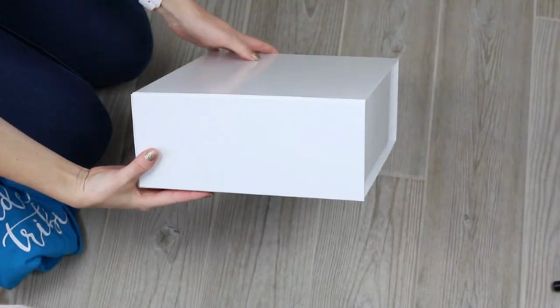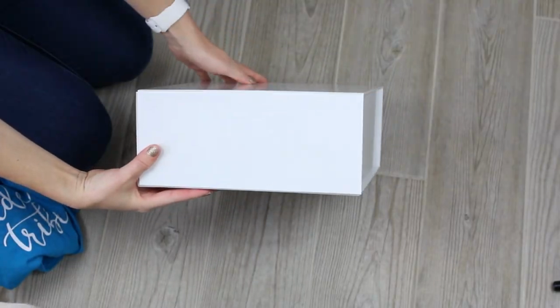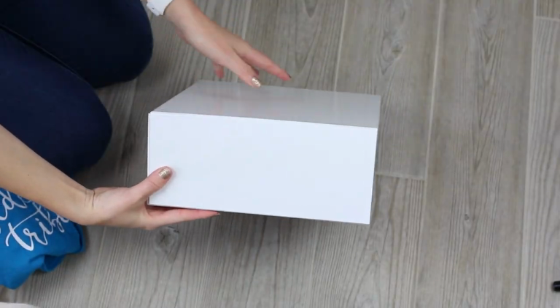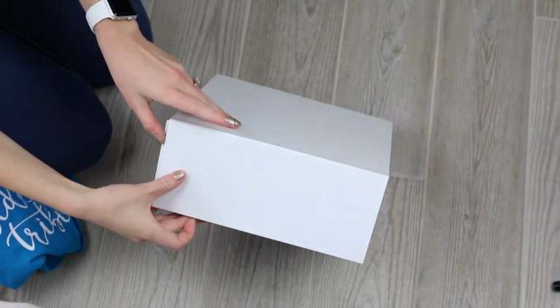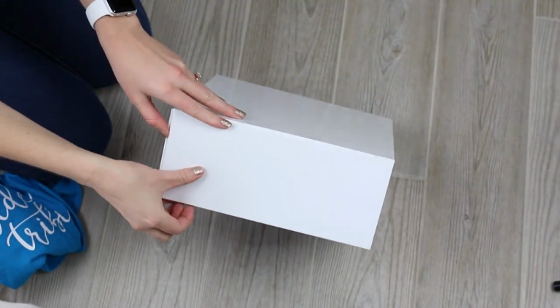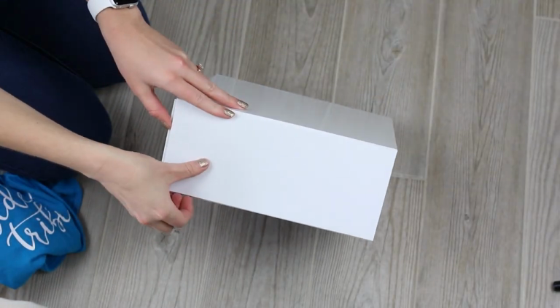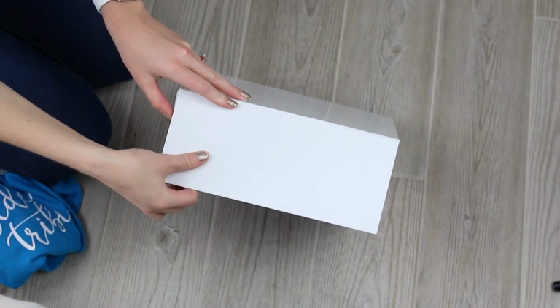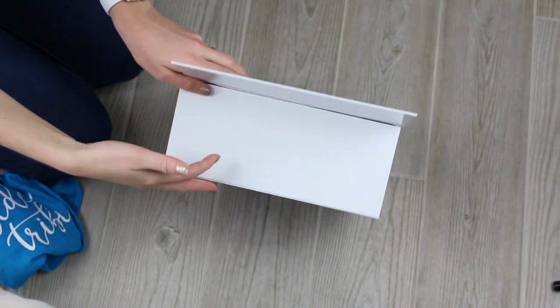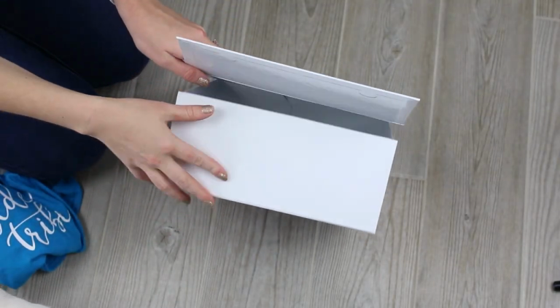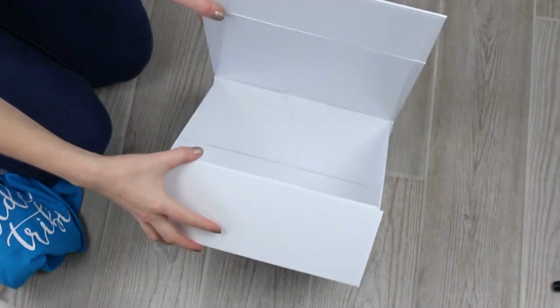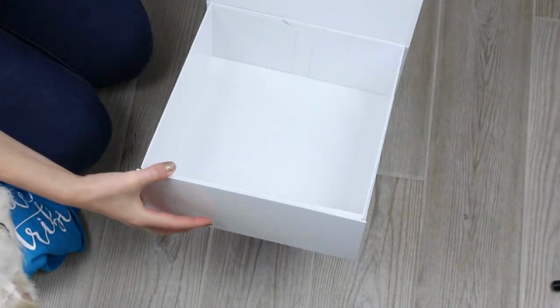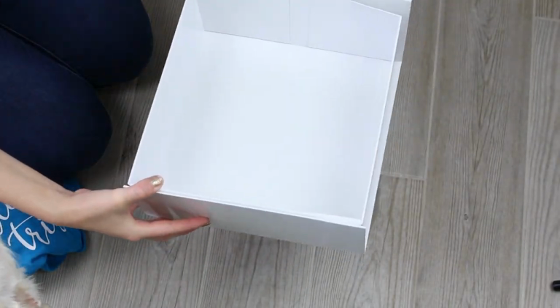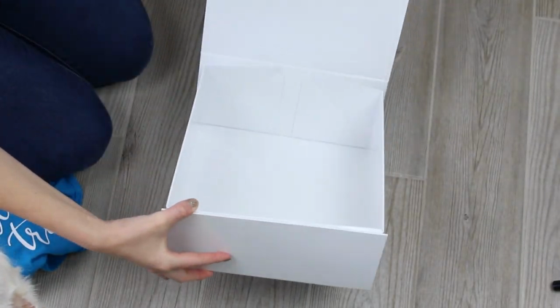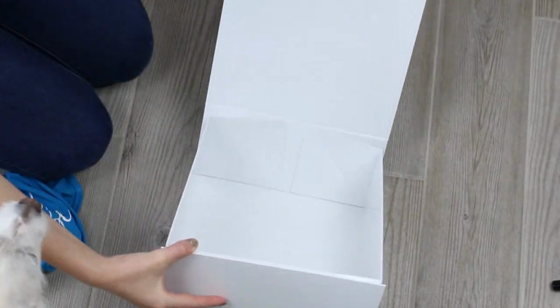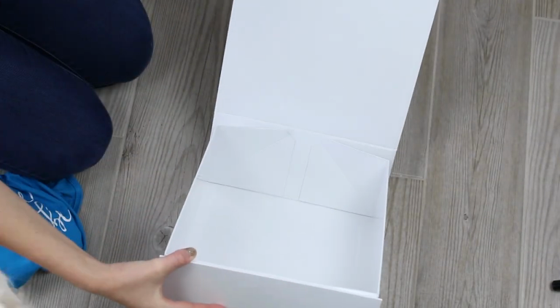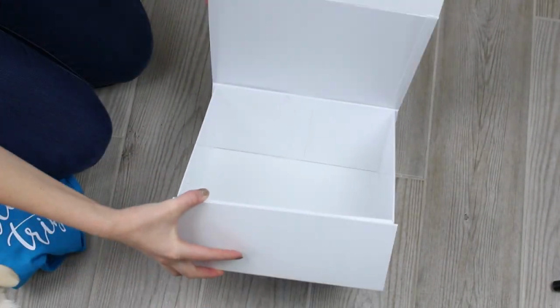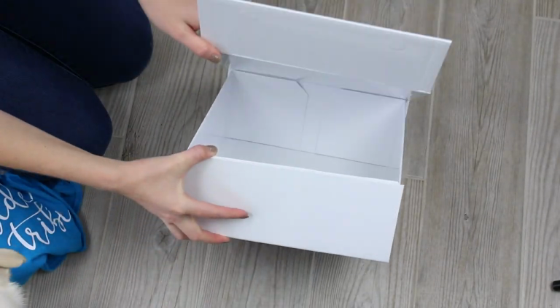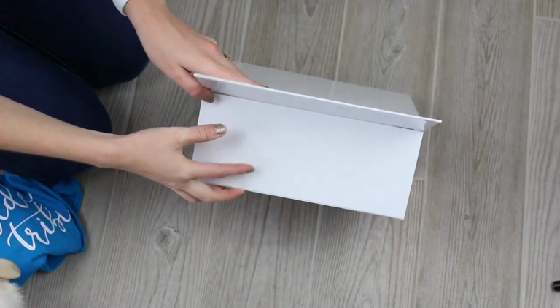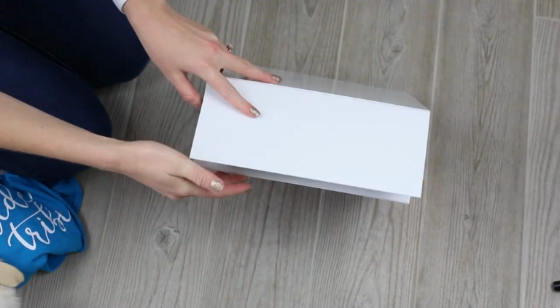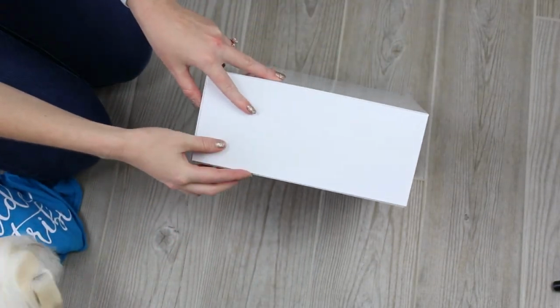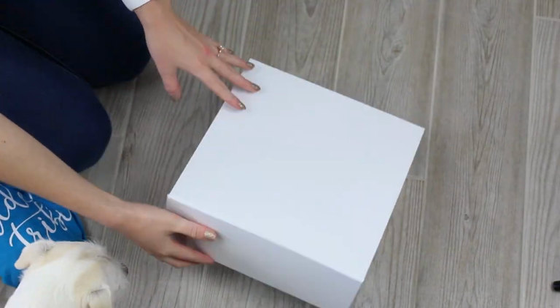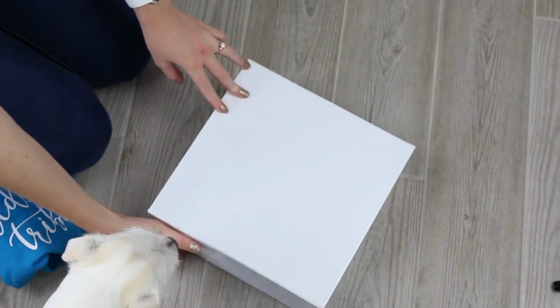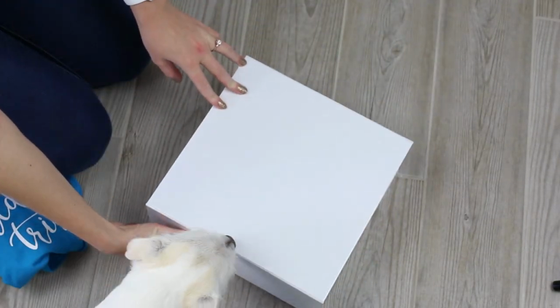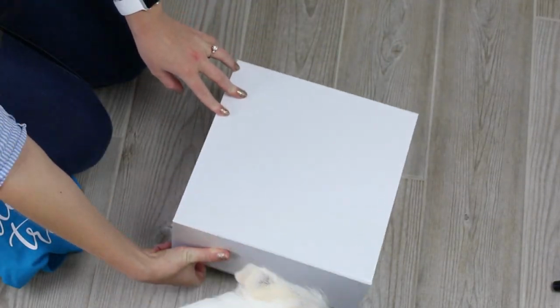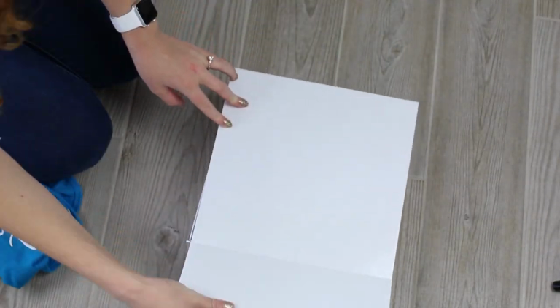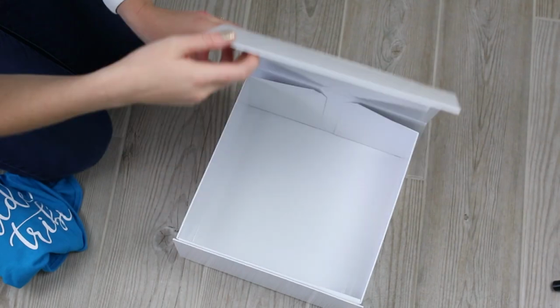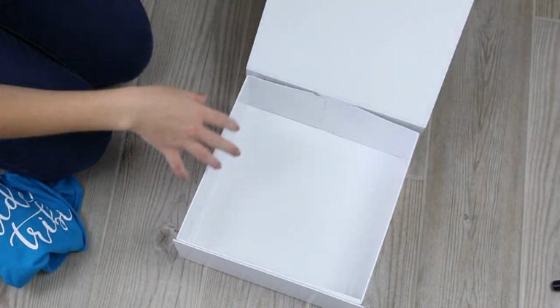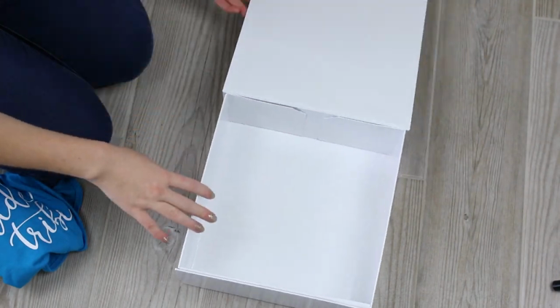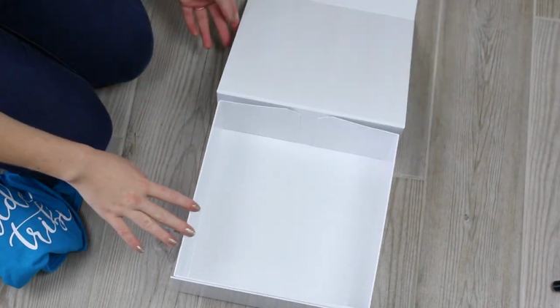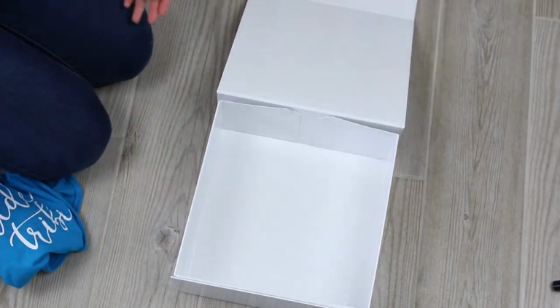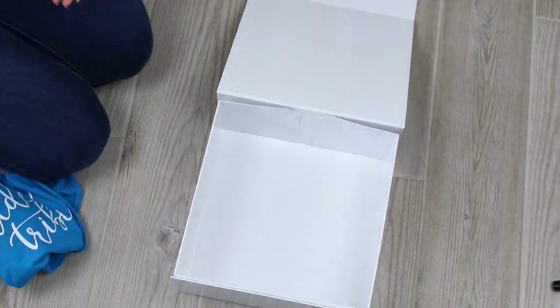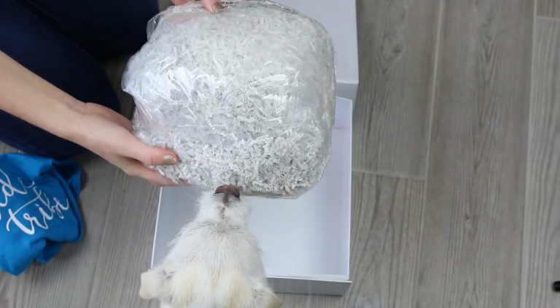First, I got this collapsible gift box from the Container Store. It's a 10-inch square by 4.5-inch height.